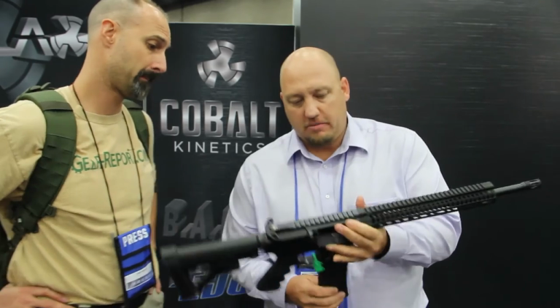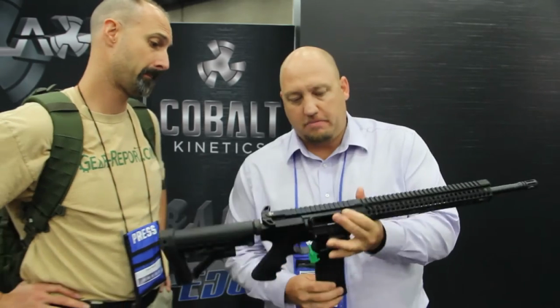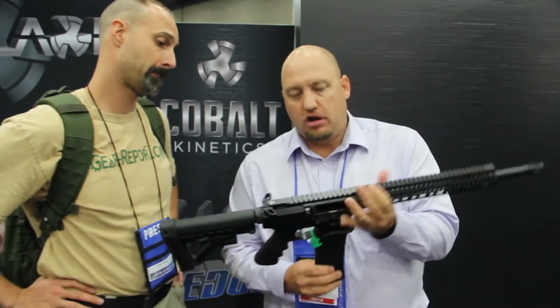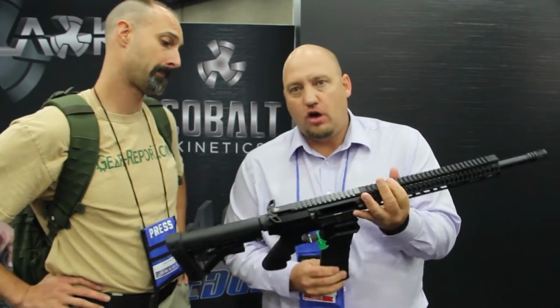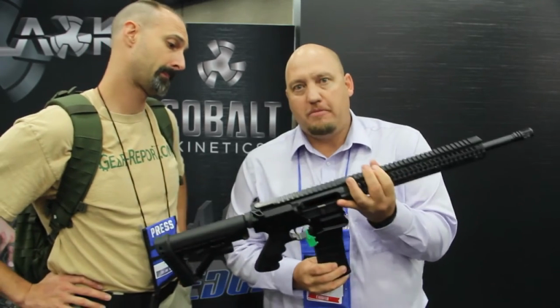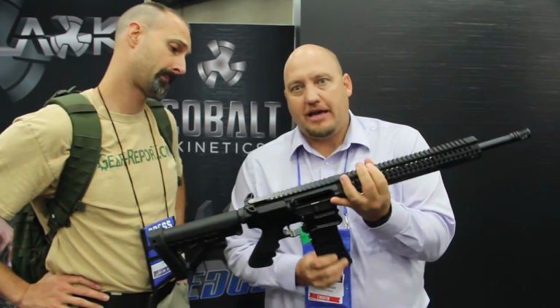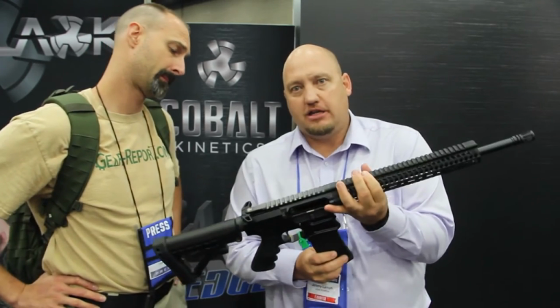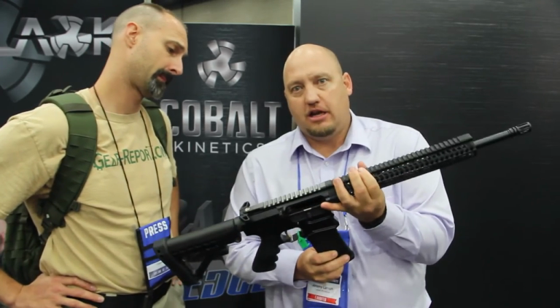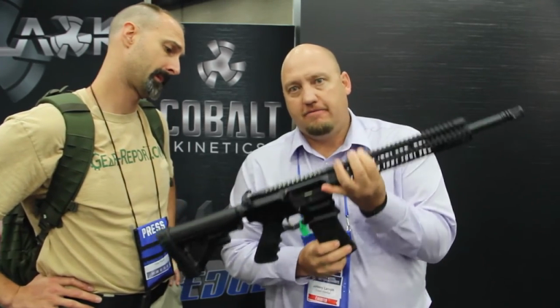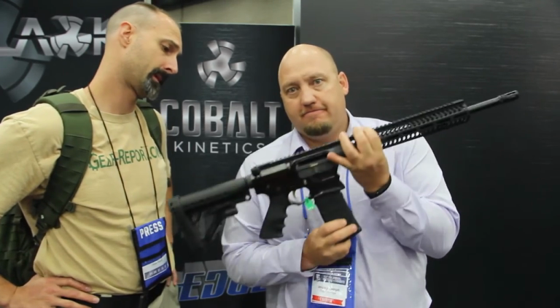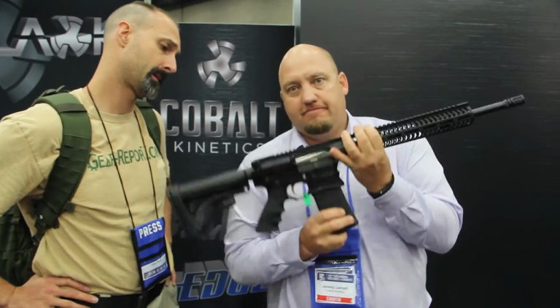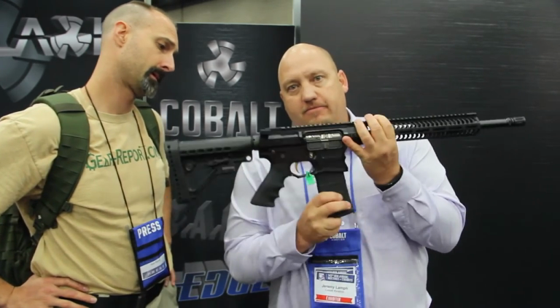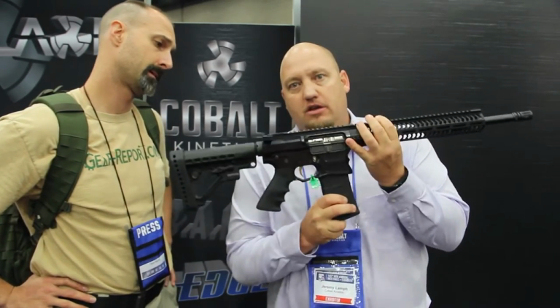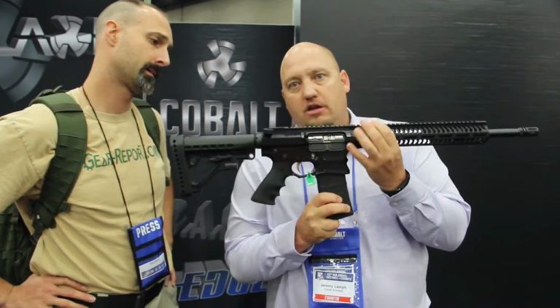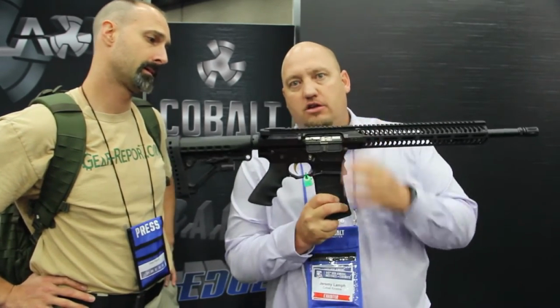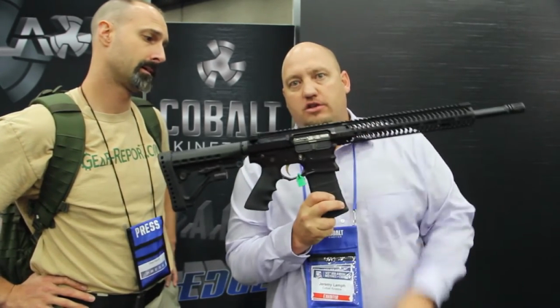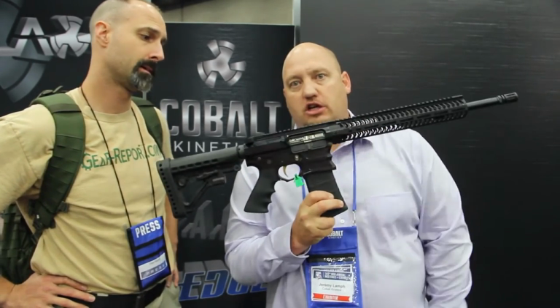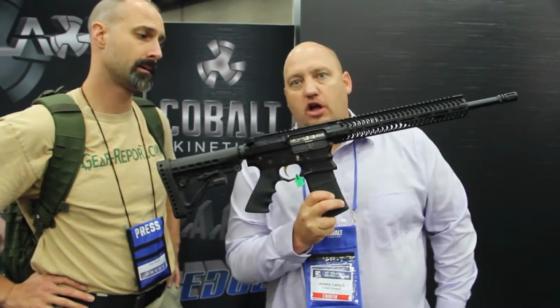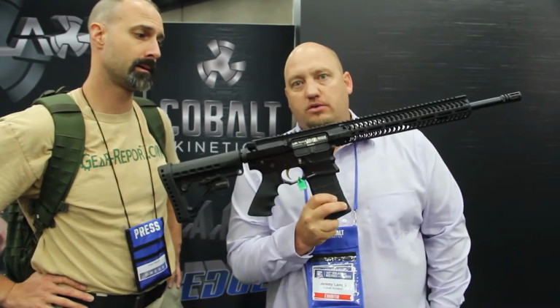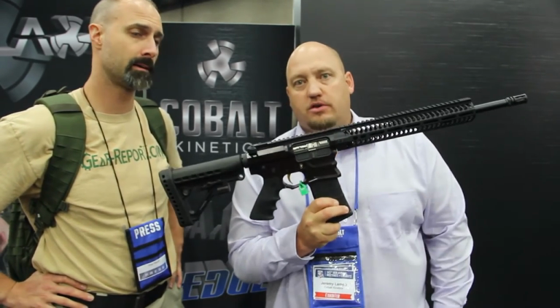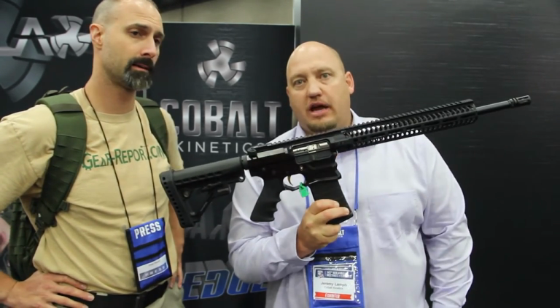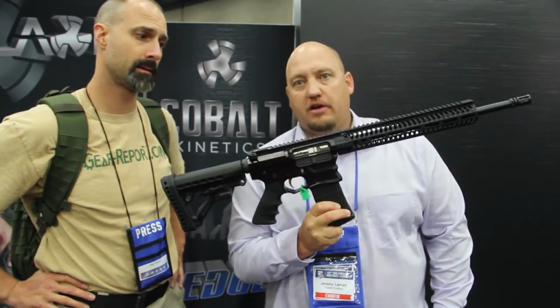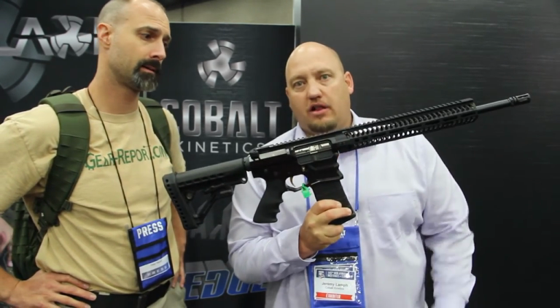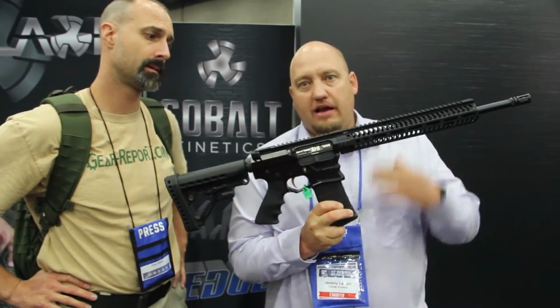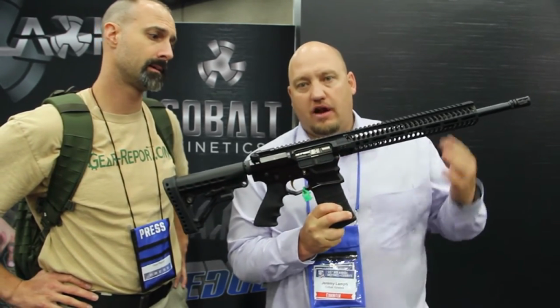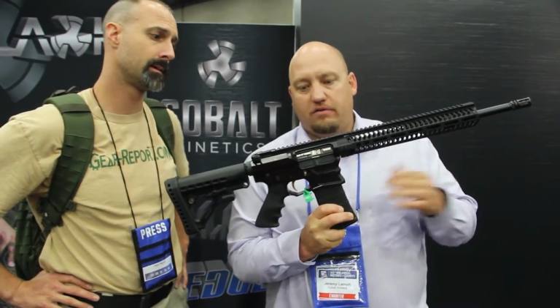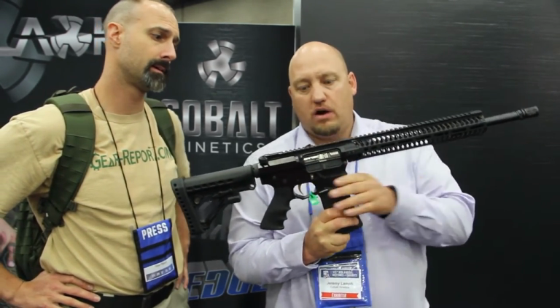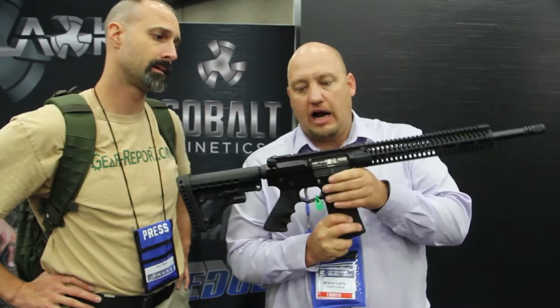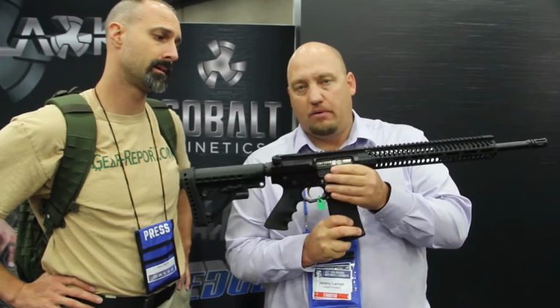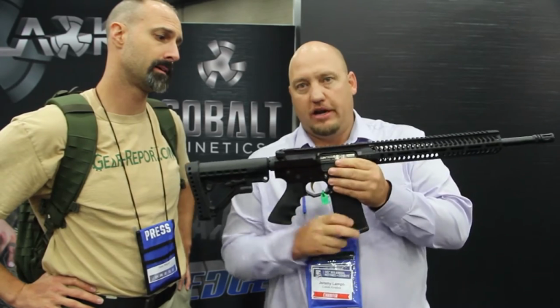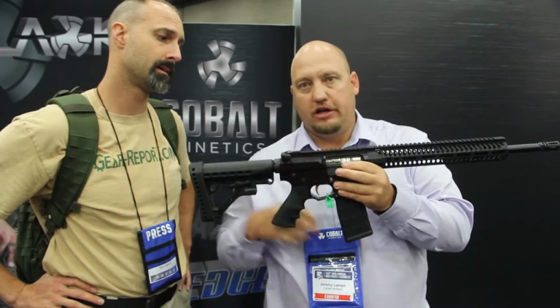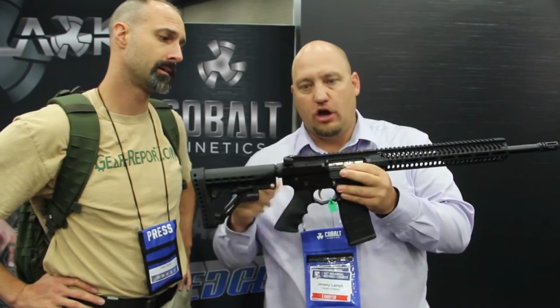I'm going to put a loaded magazine in. You'll notice it closed. So now we've got a live rifle. We're hot, we're ready to go.